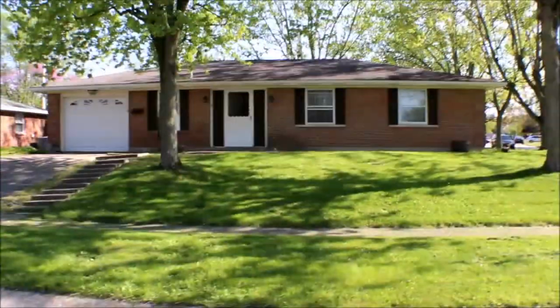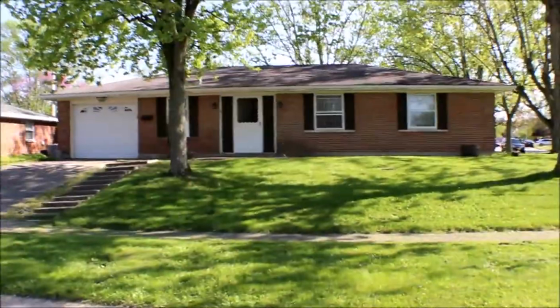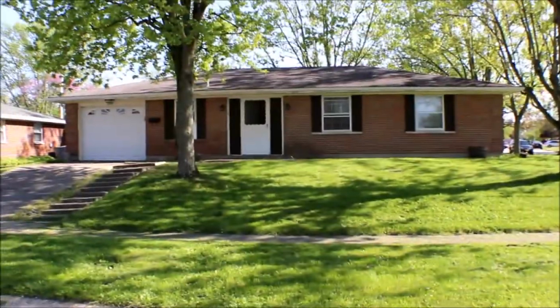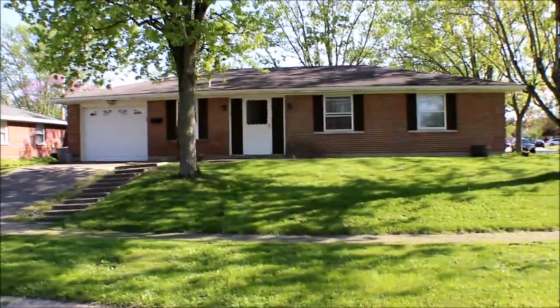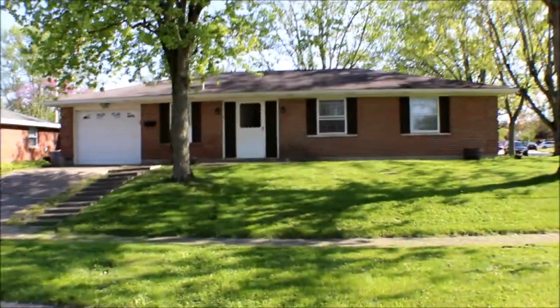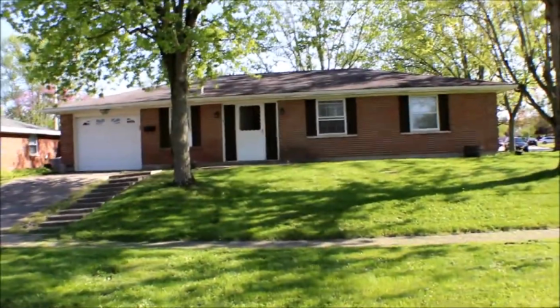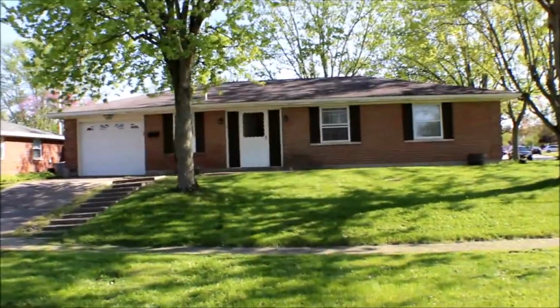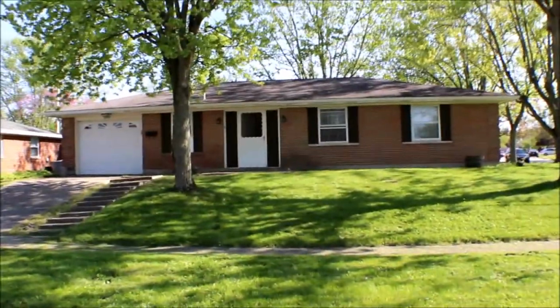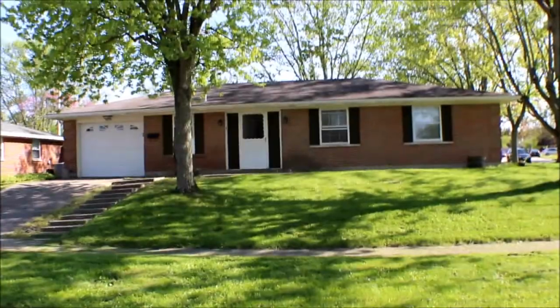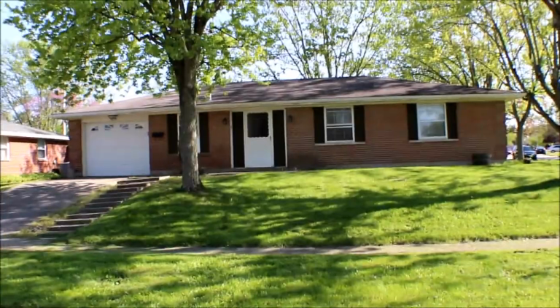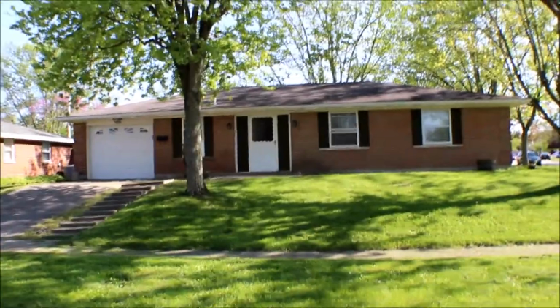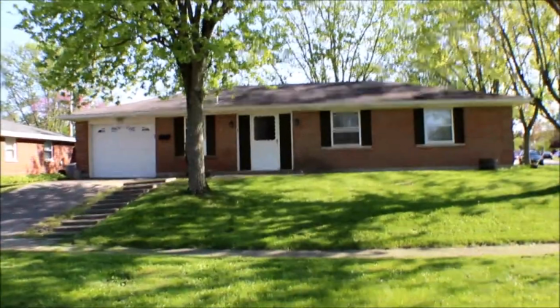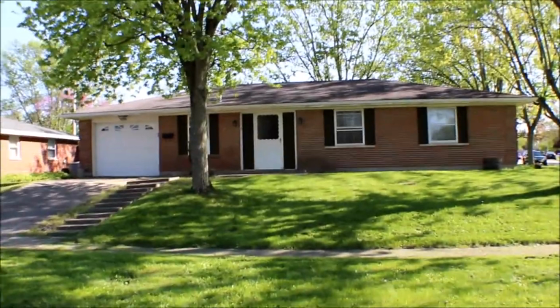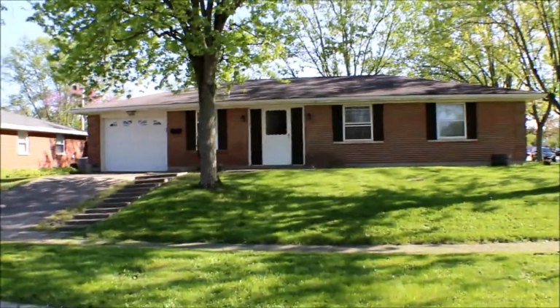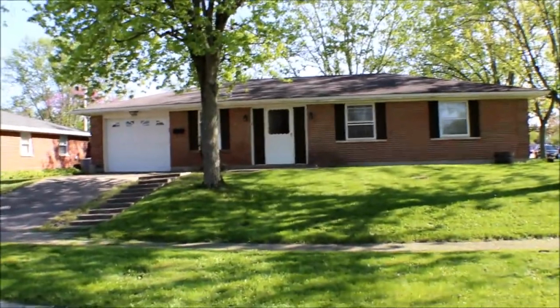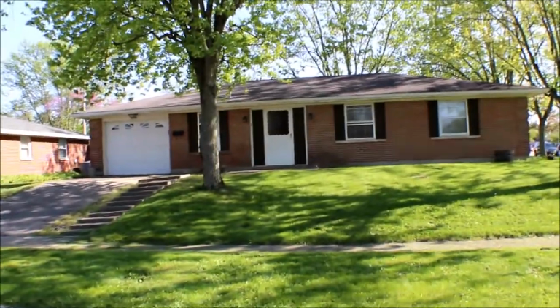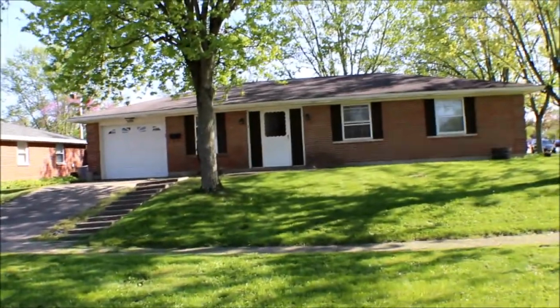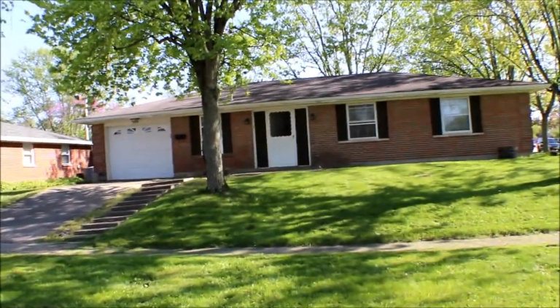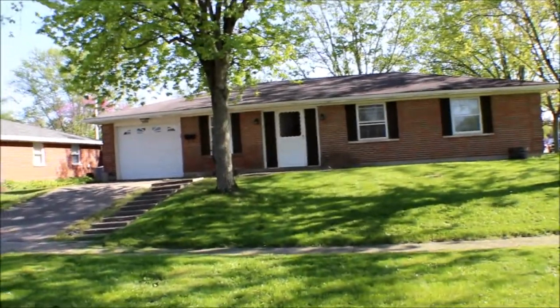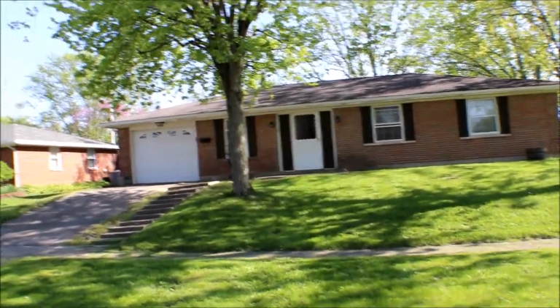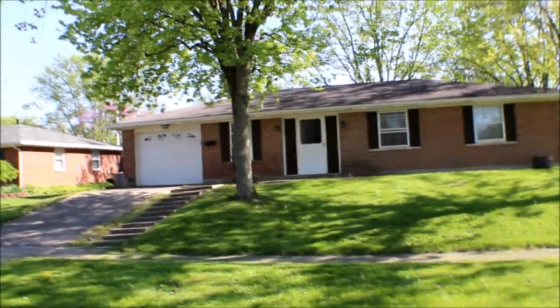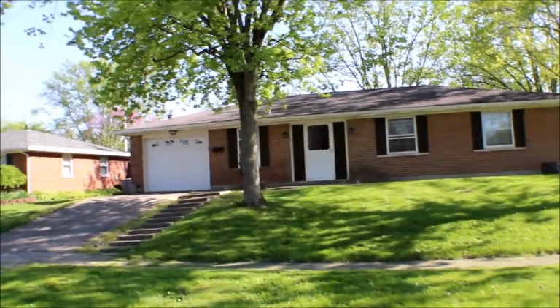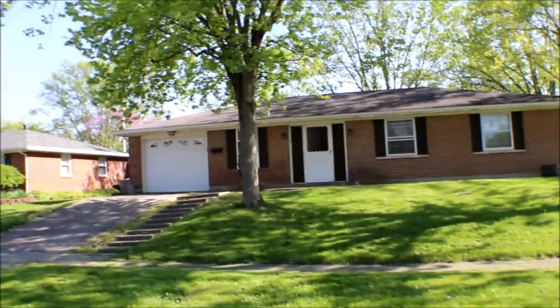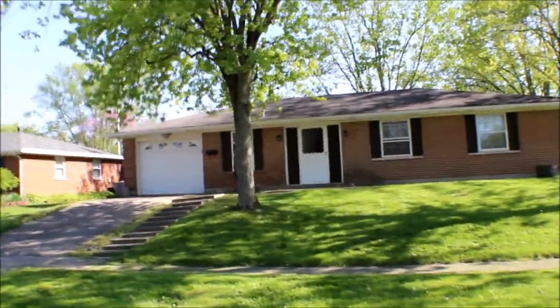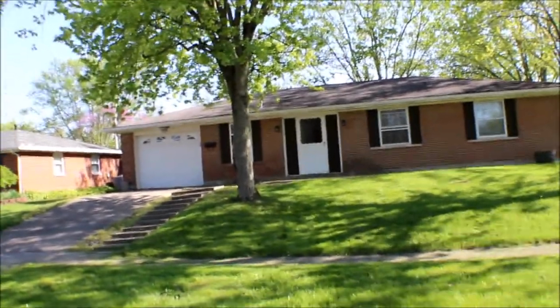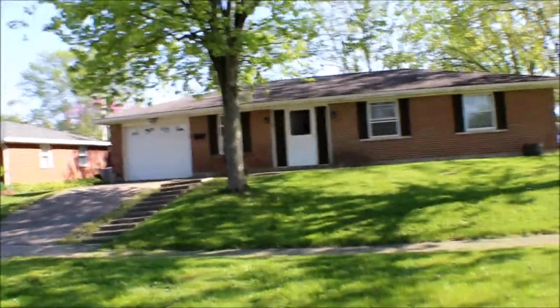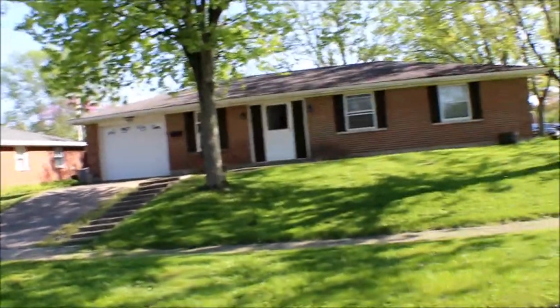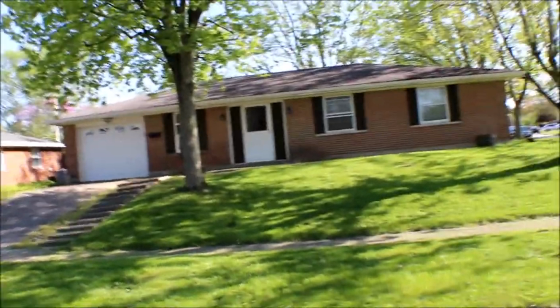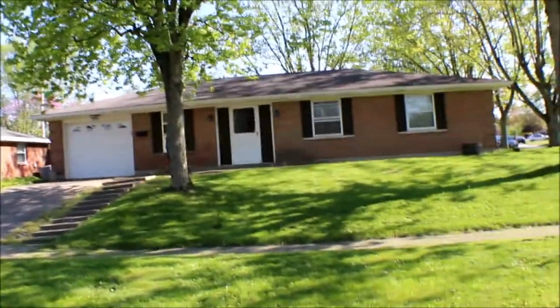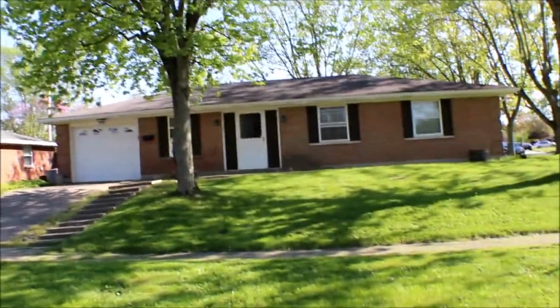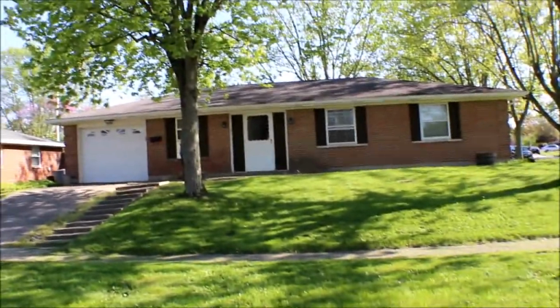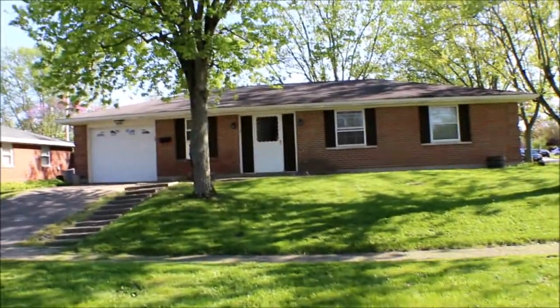Hi, I'm here at 7200 Bell Plain Drive, Huber Heights, Ohio.